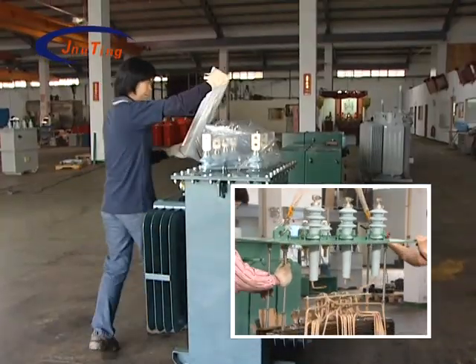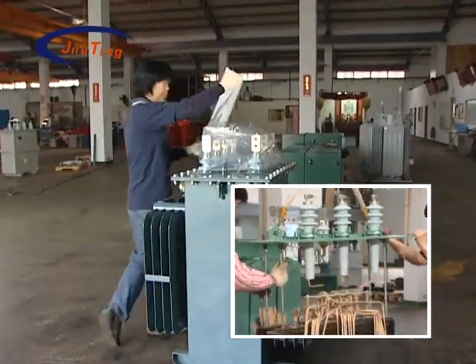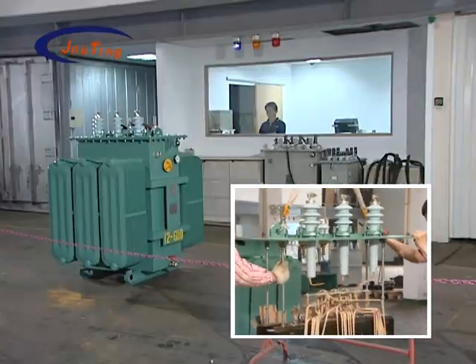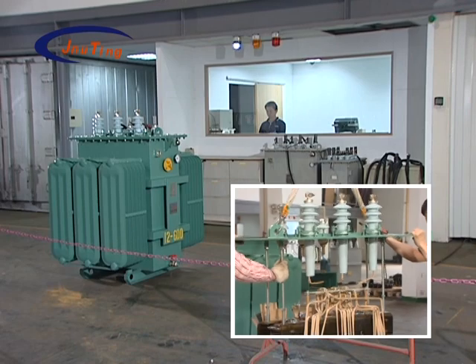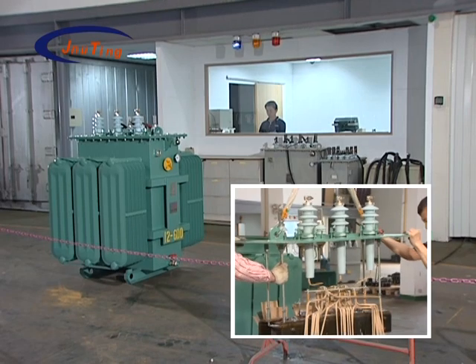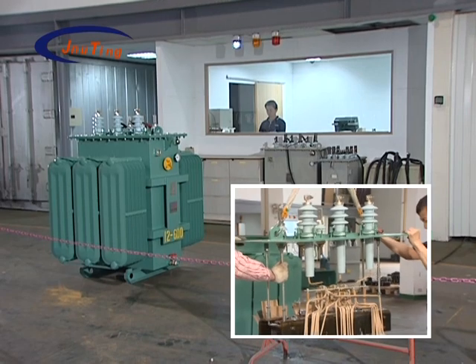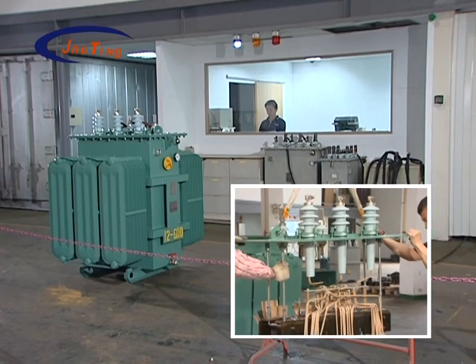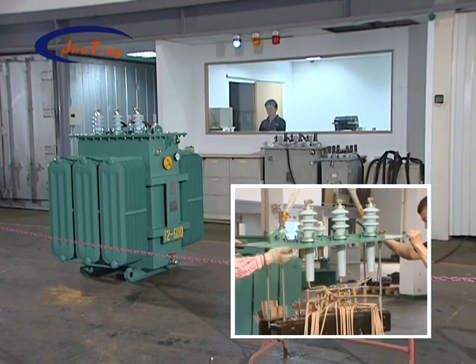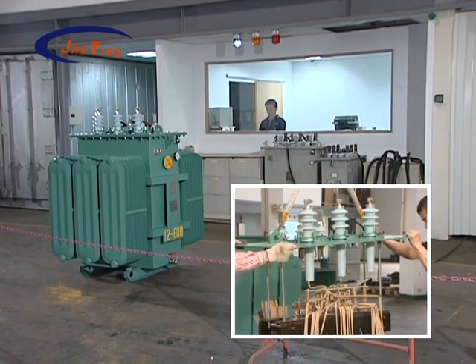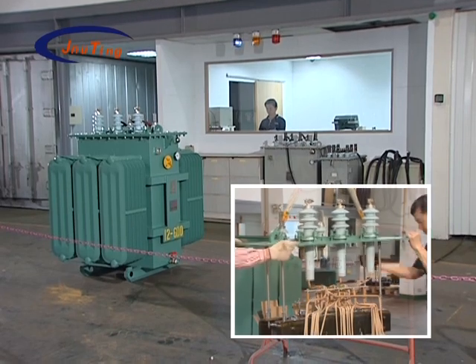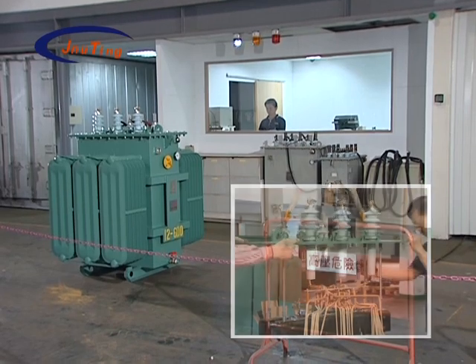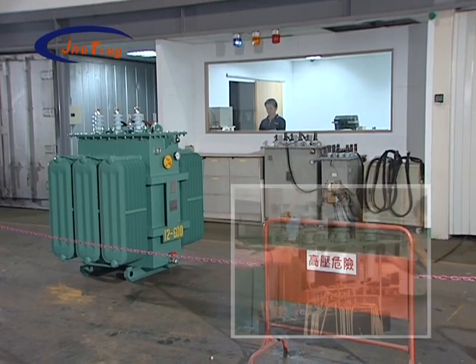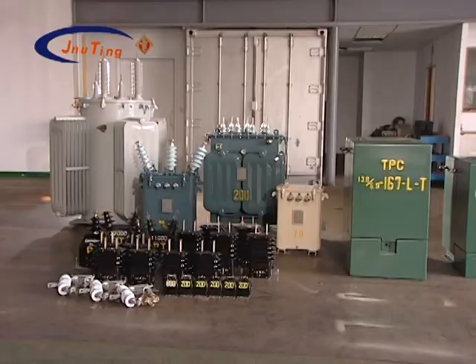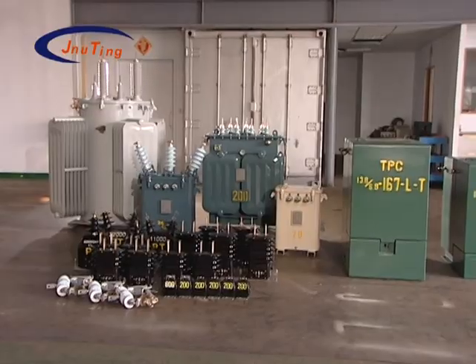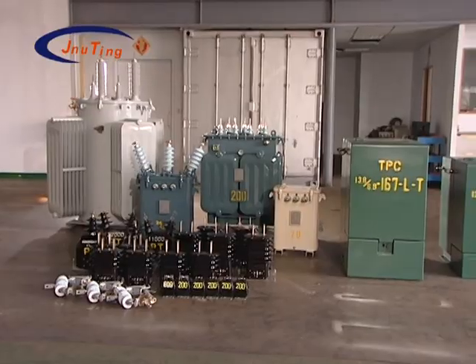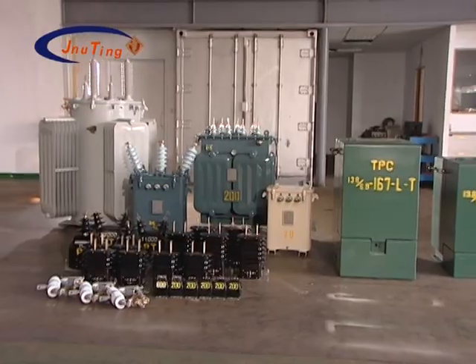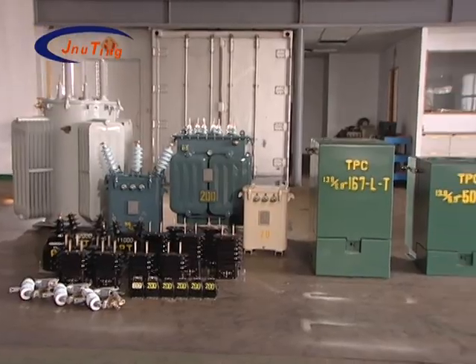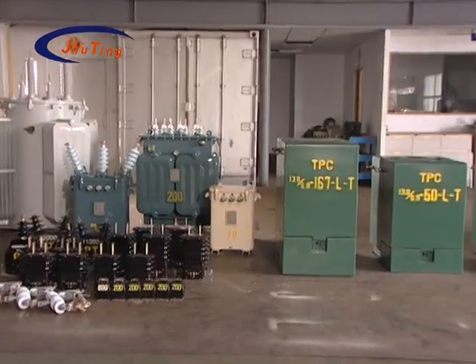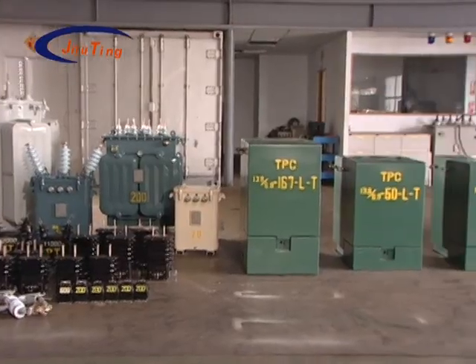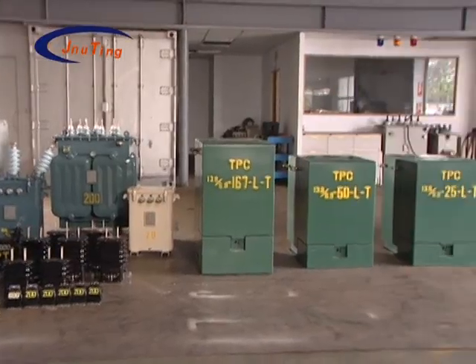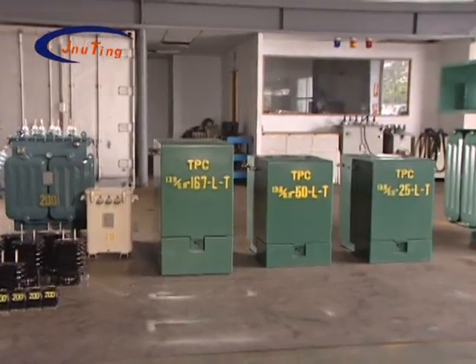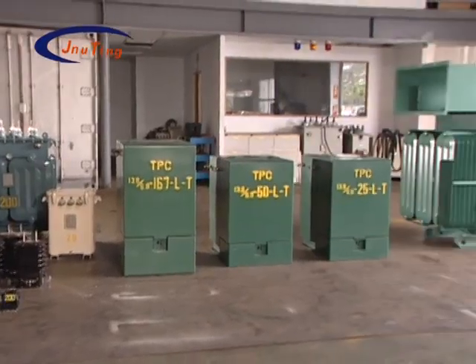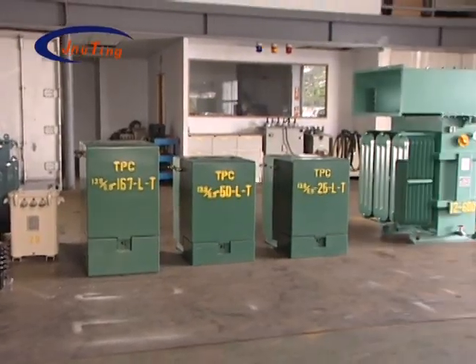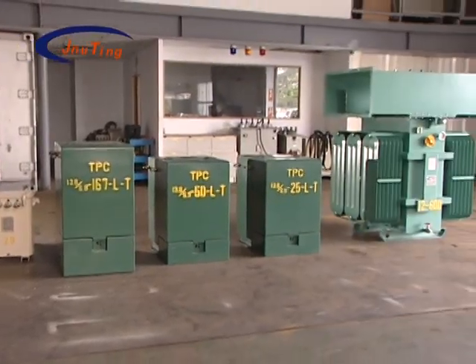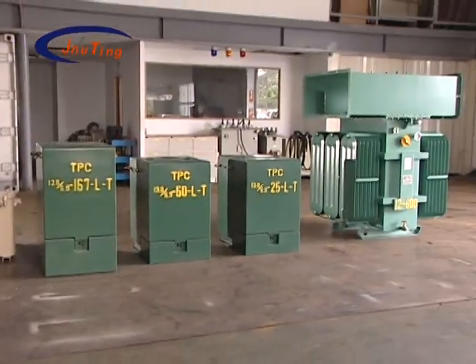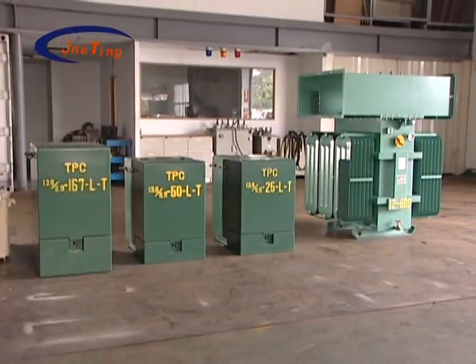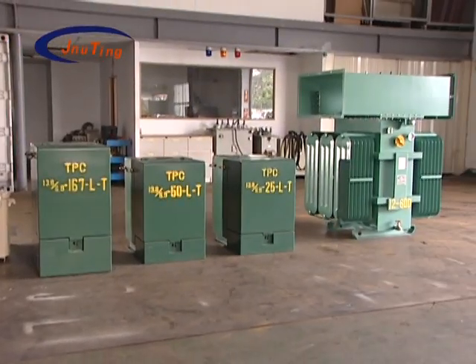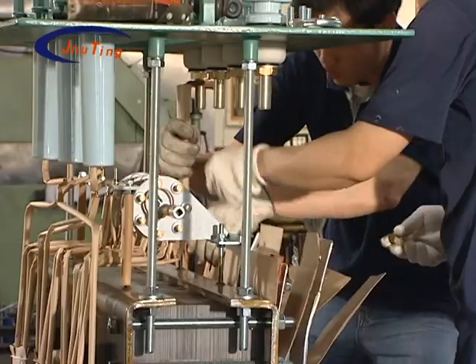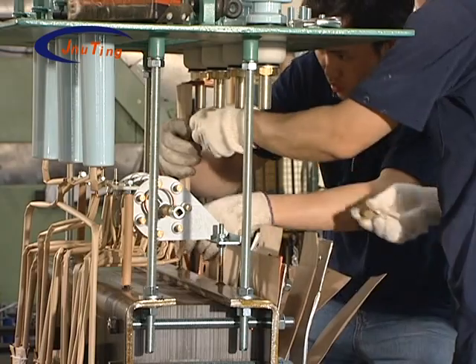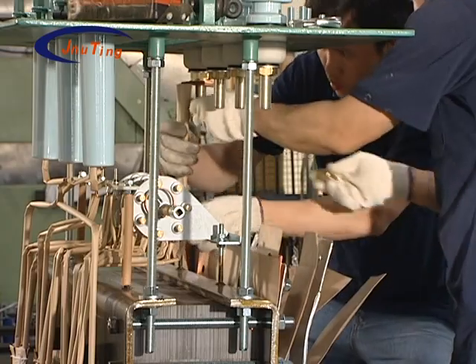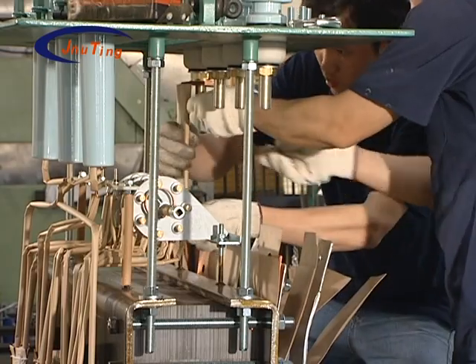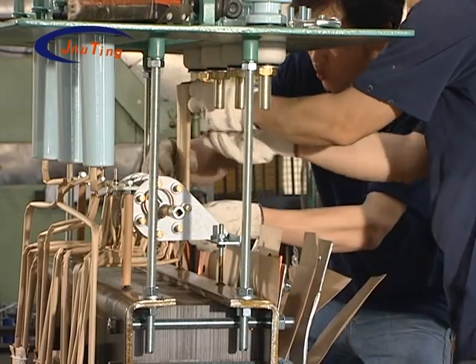We manufacture various types of products and customized high frequency transformers according to customers' demands.